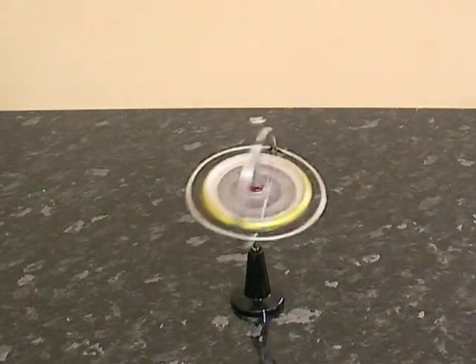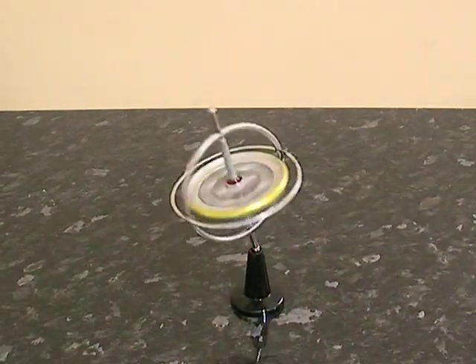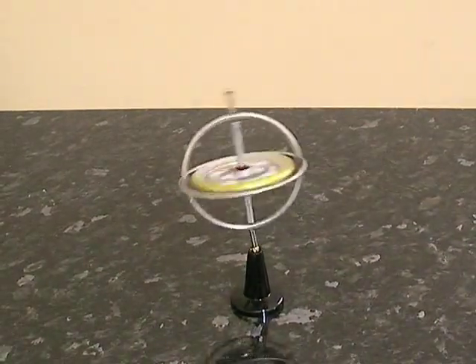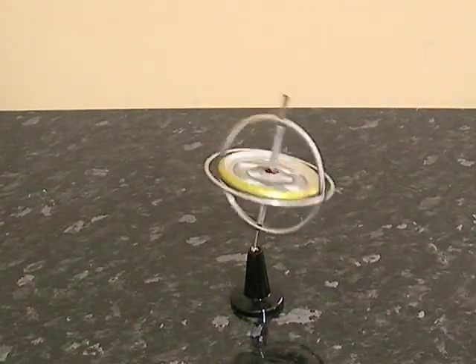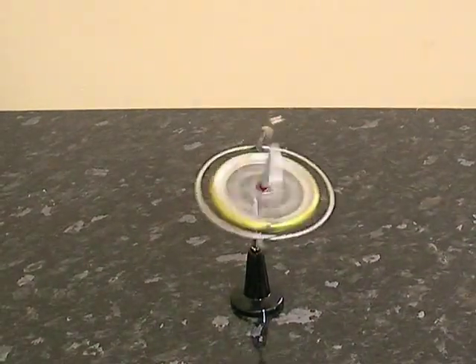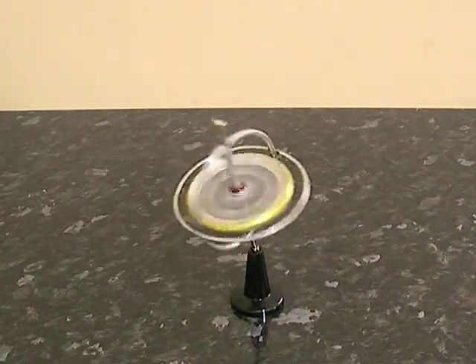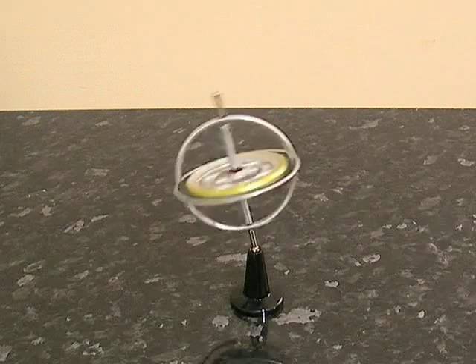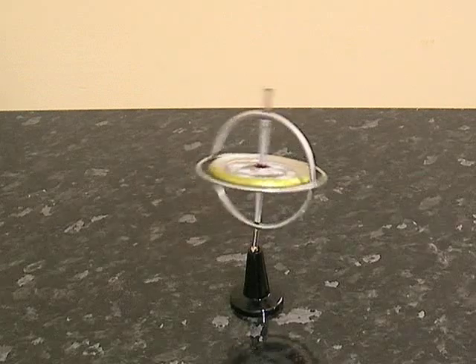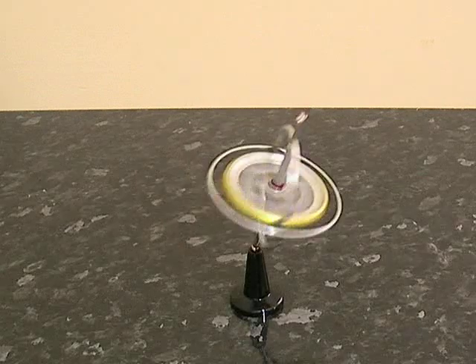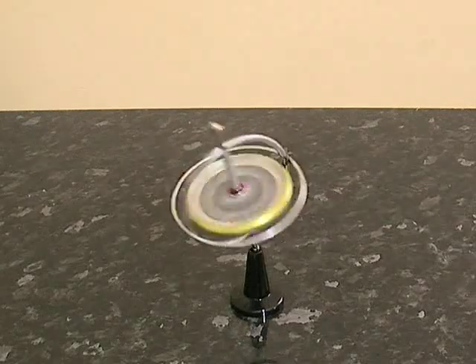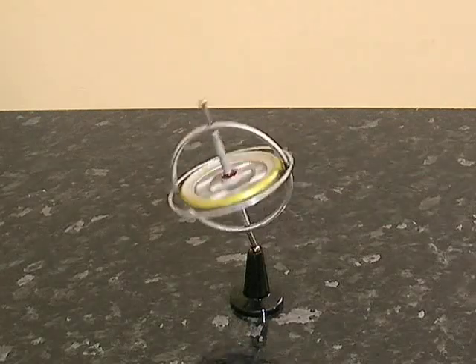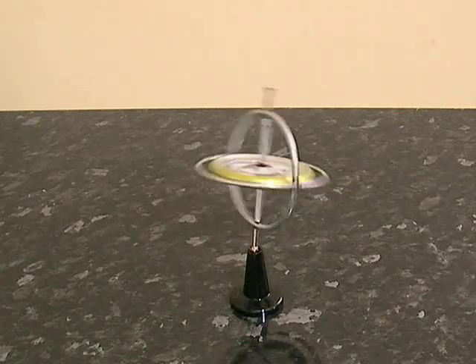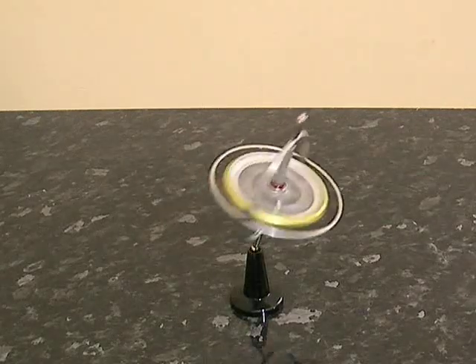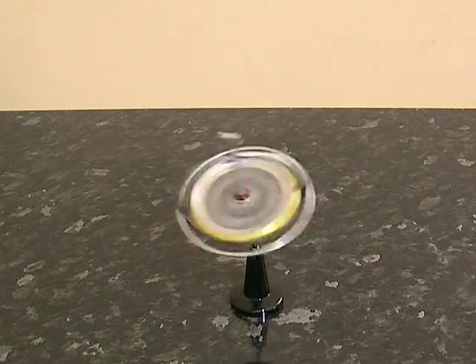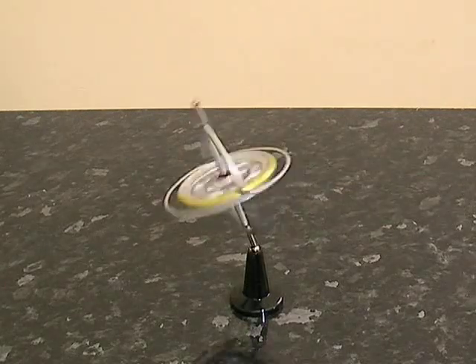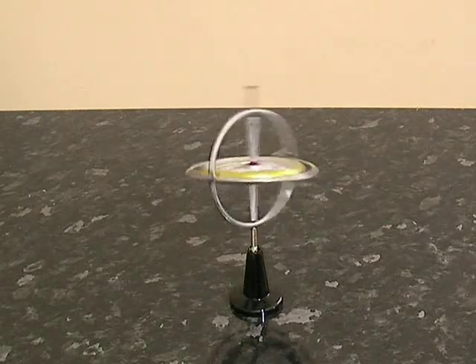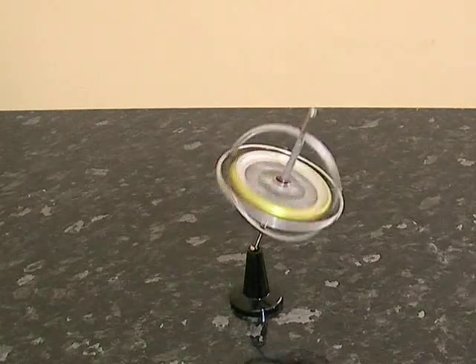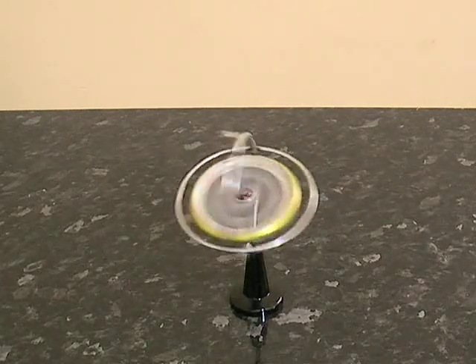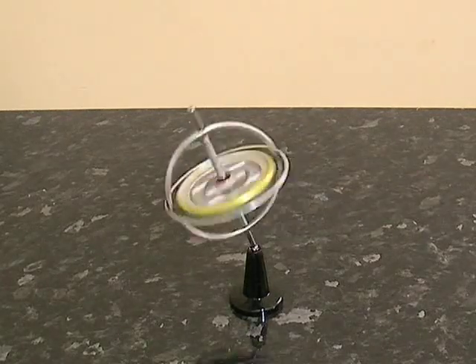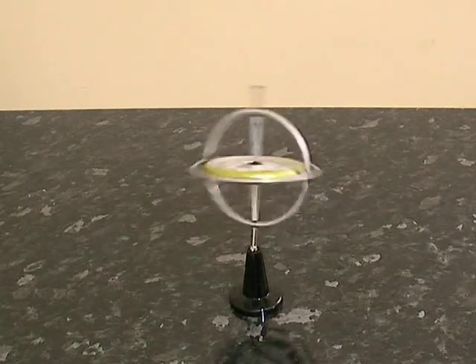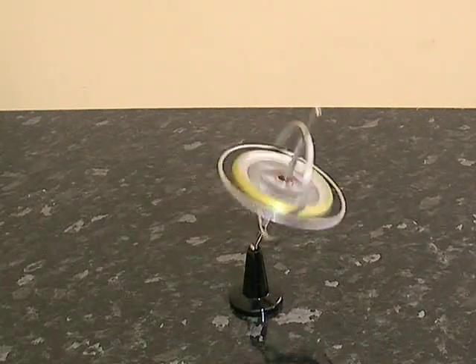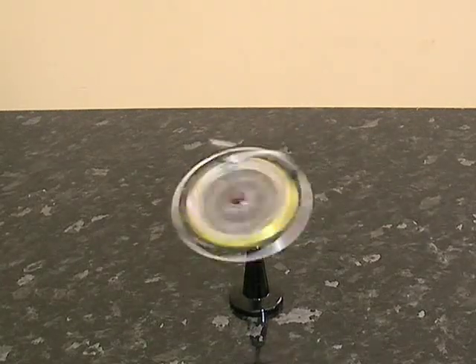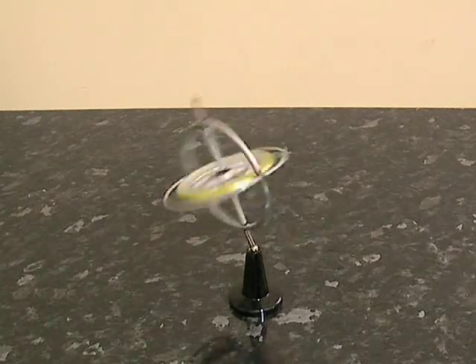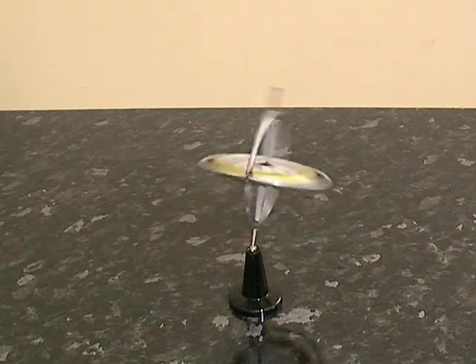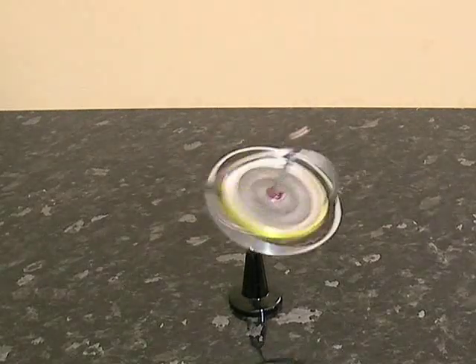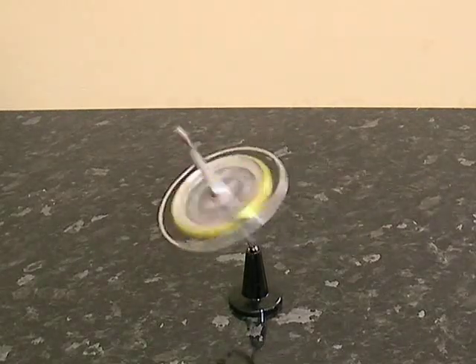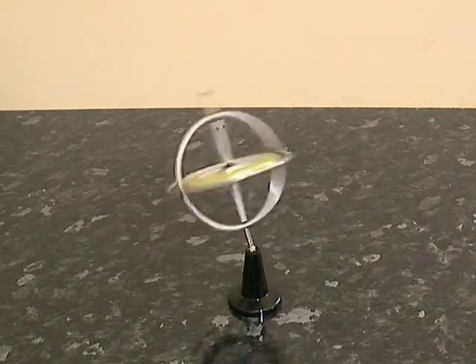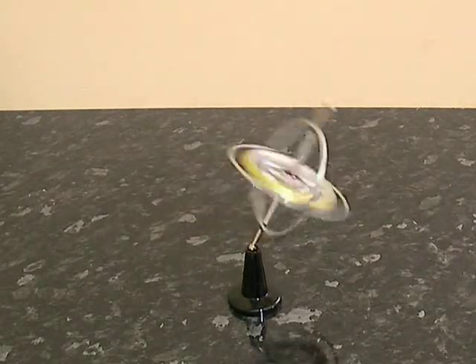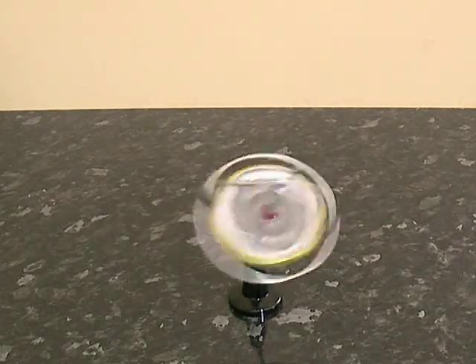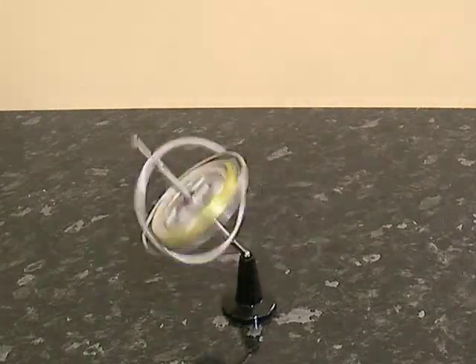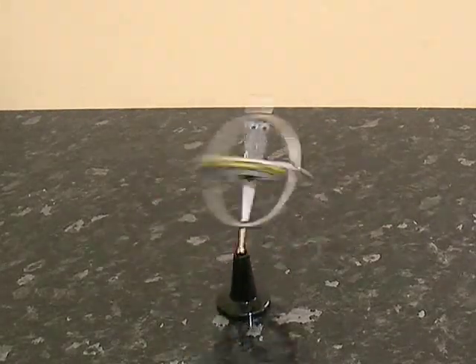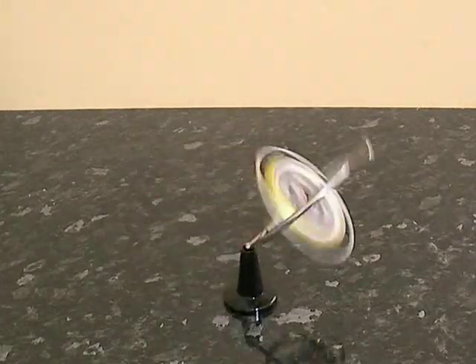Tedco toy gyroscope. Open it up — you can put it in.